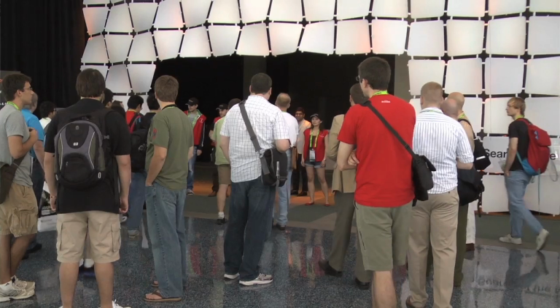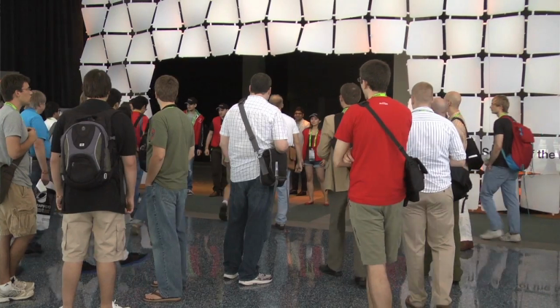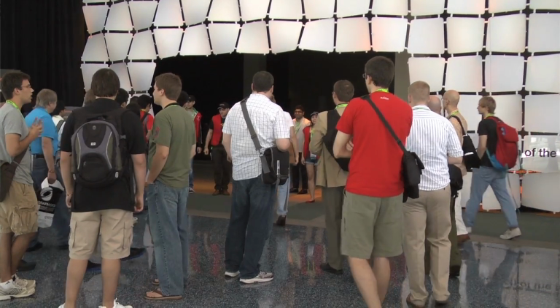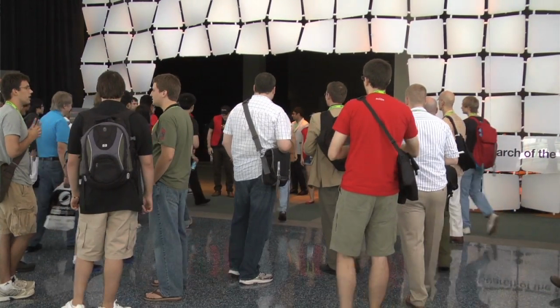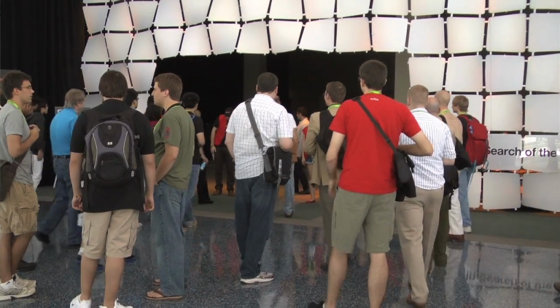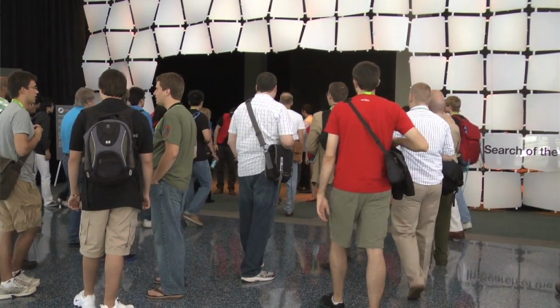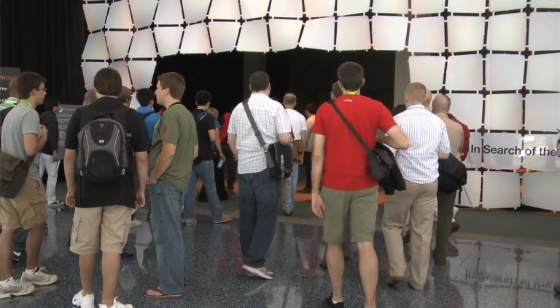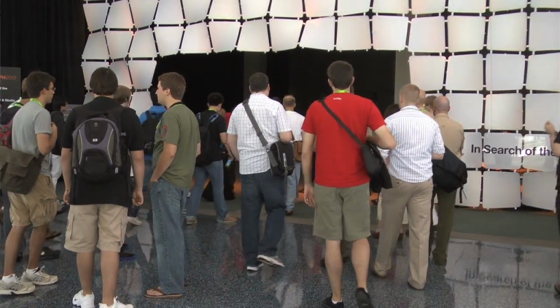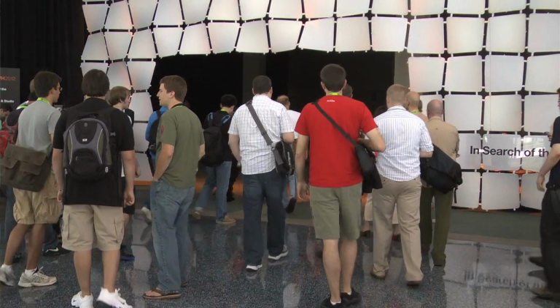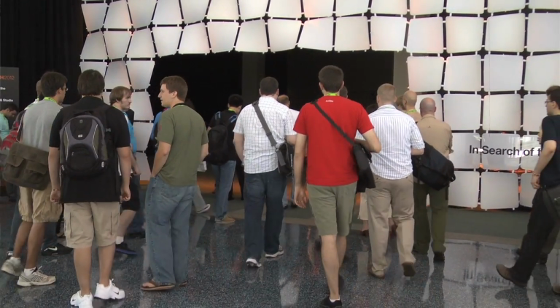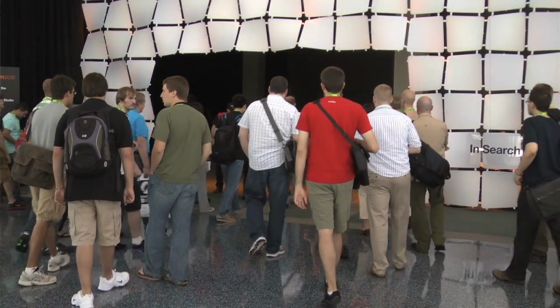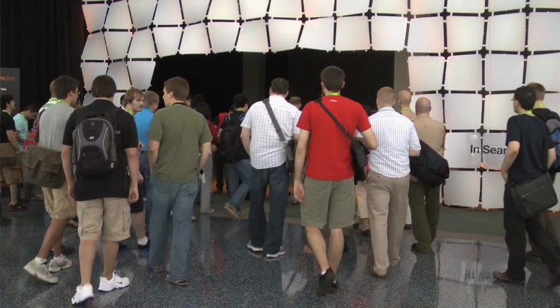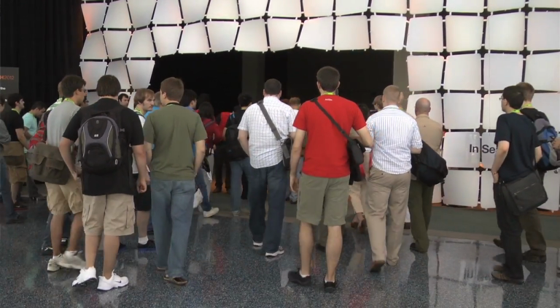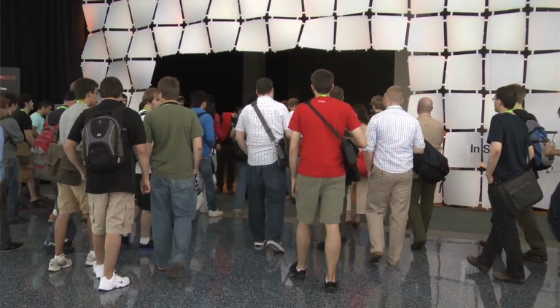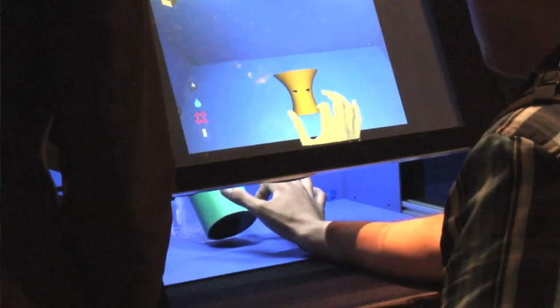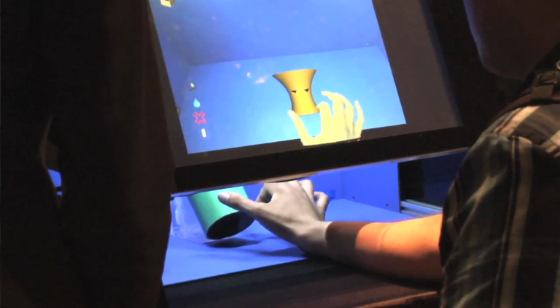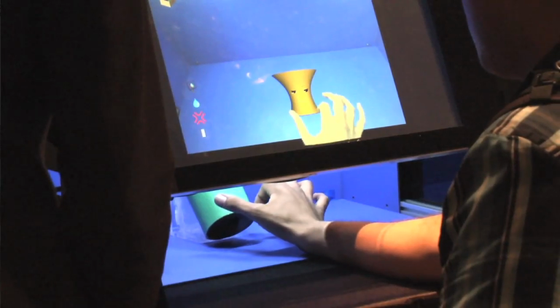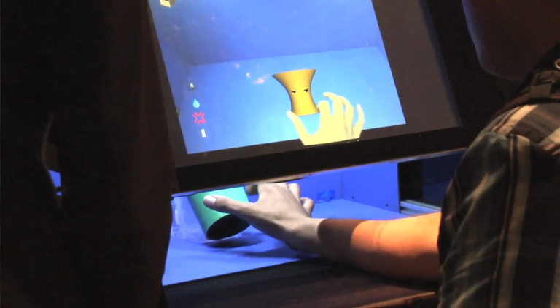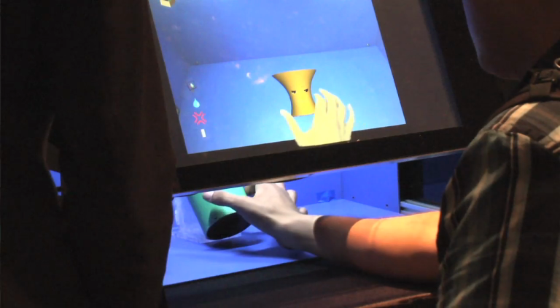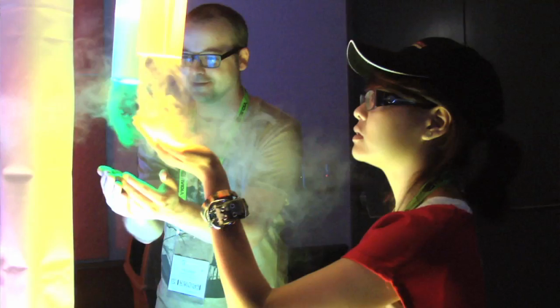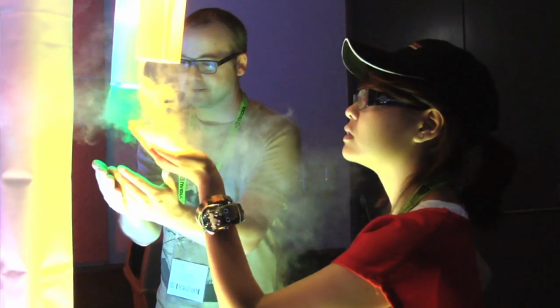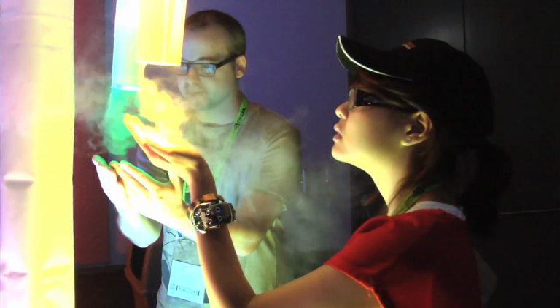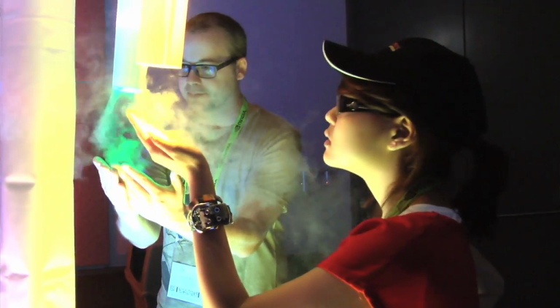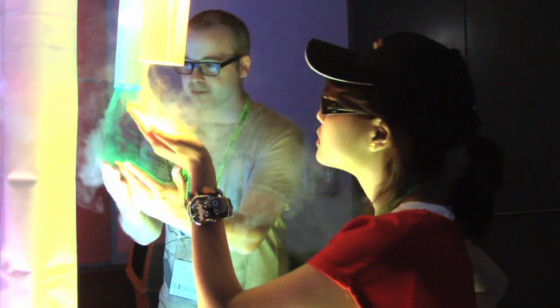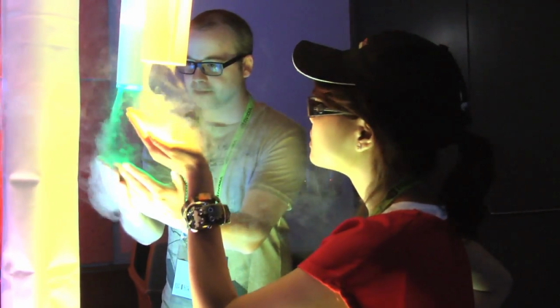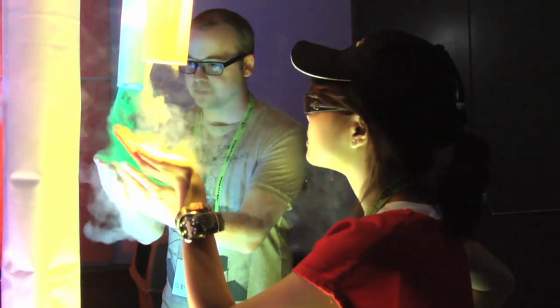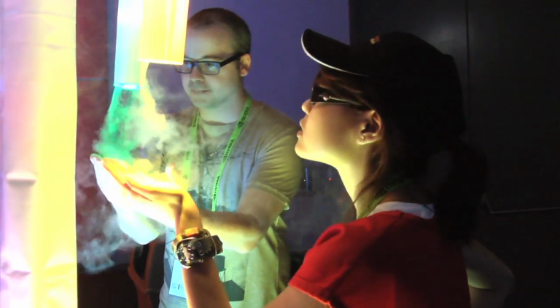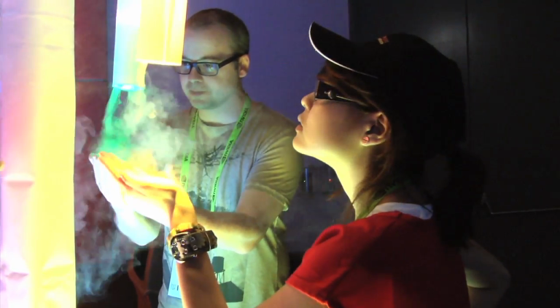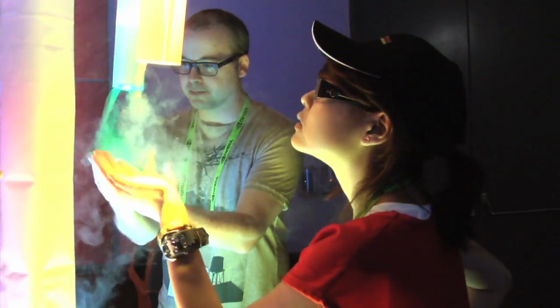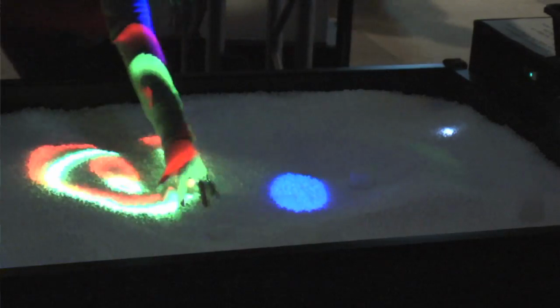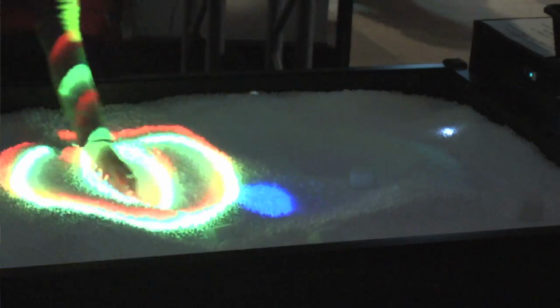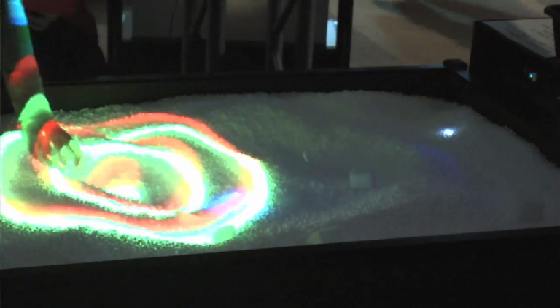Noon saw the opening of the art gallery In Search of the Miraculous, Emerging Technologies, and the studio, where attendees retreated for hands-on experiences.